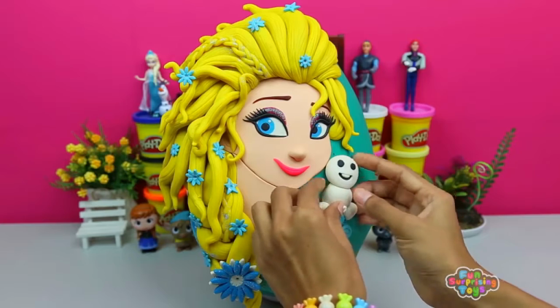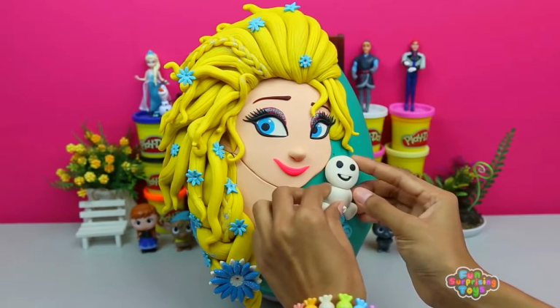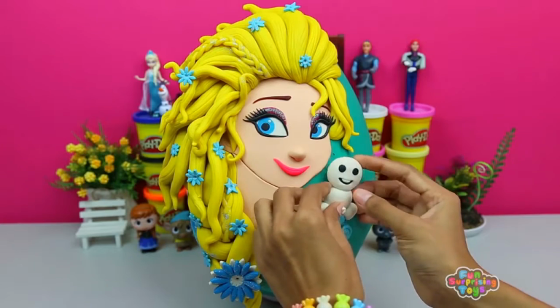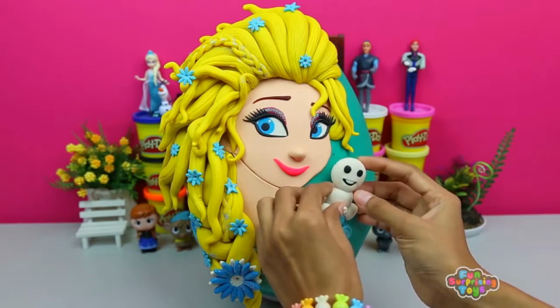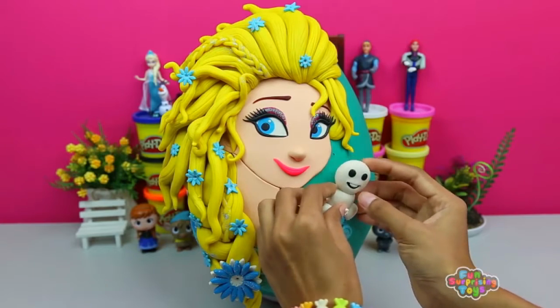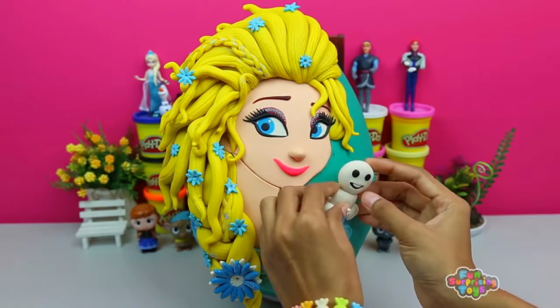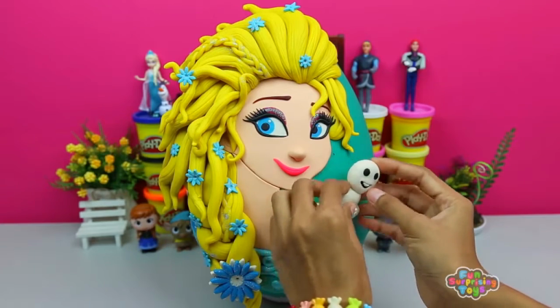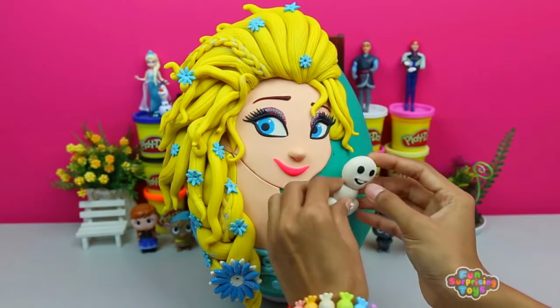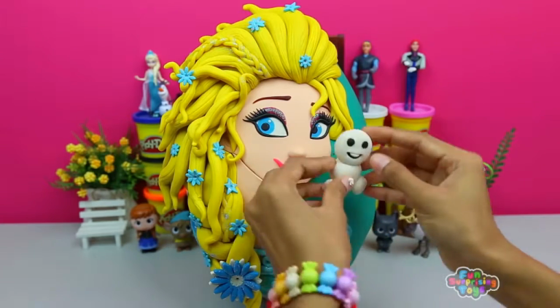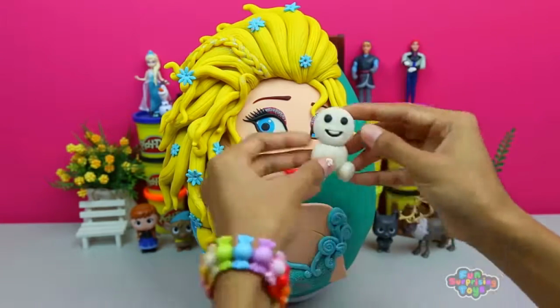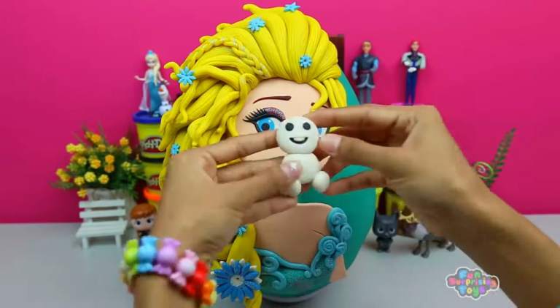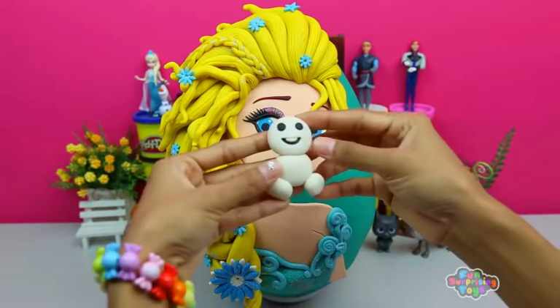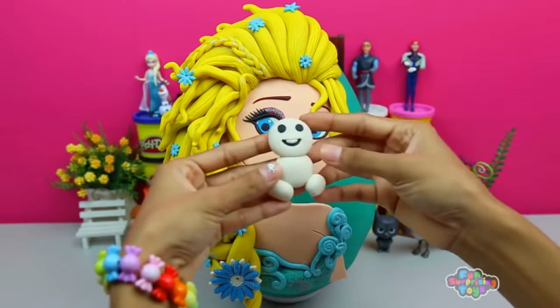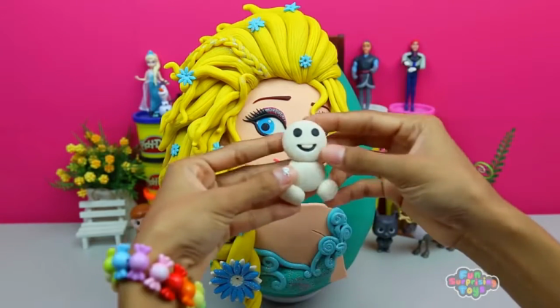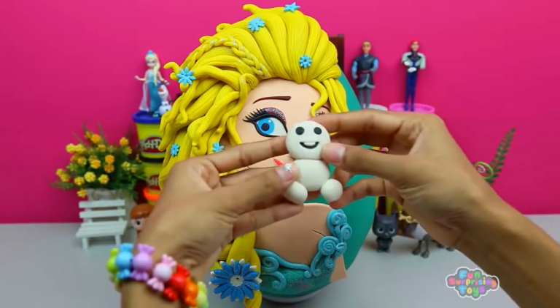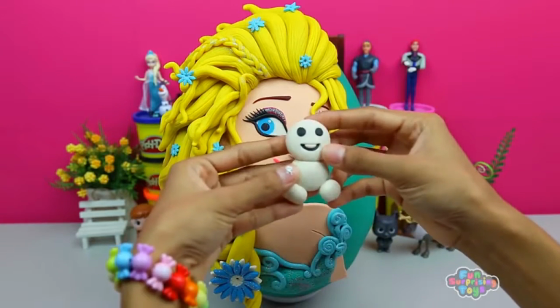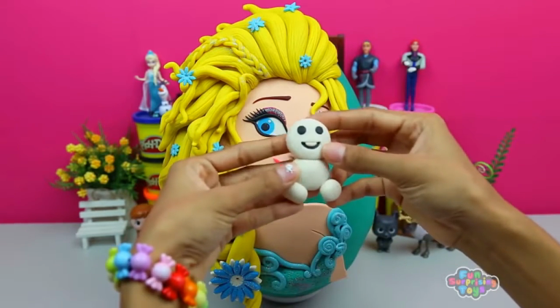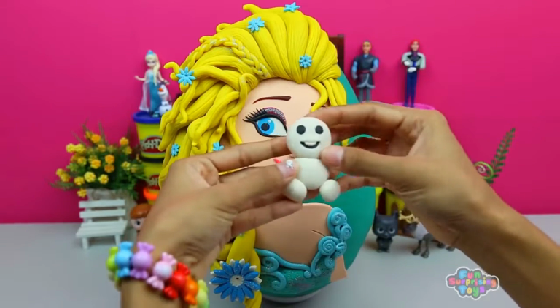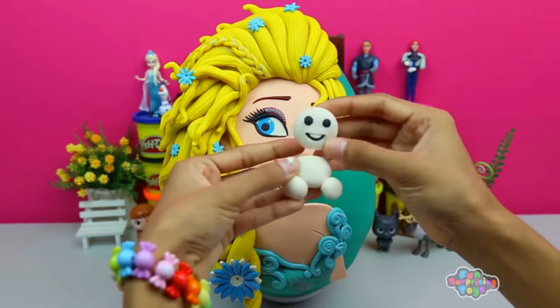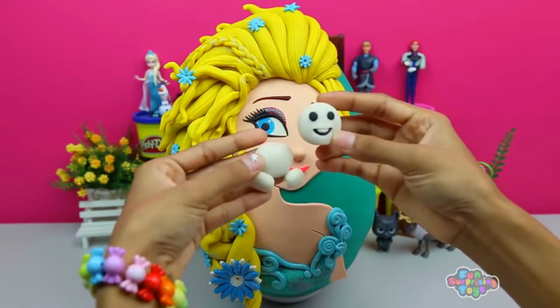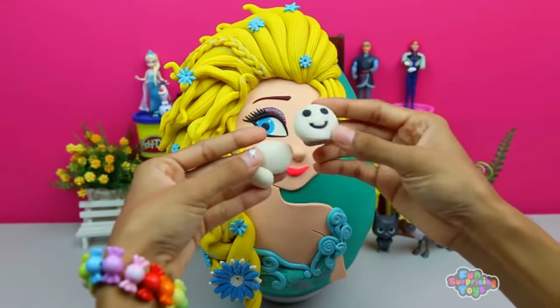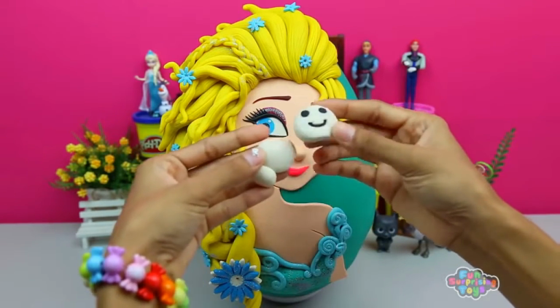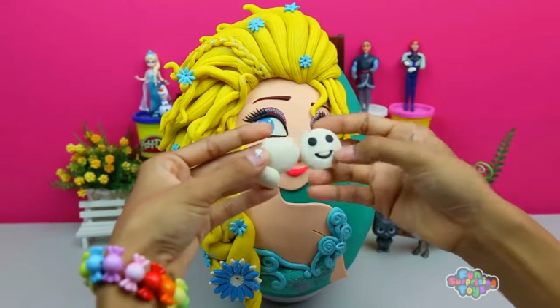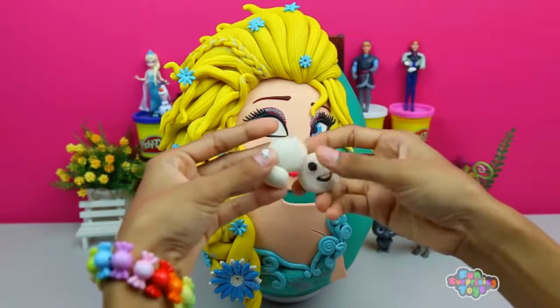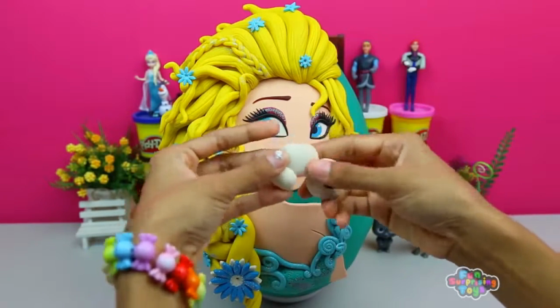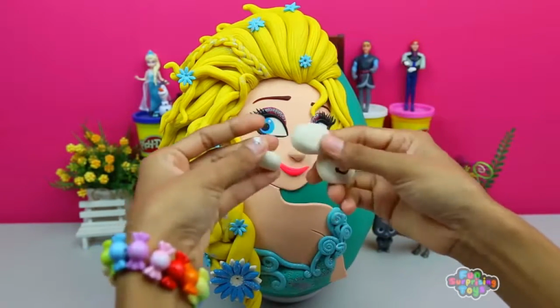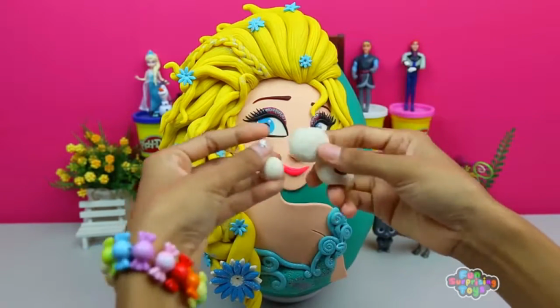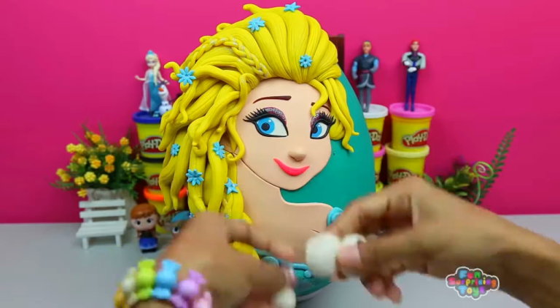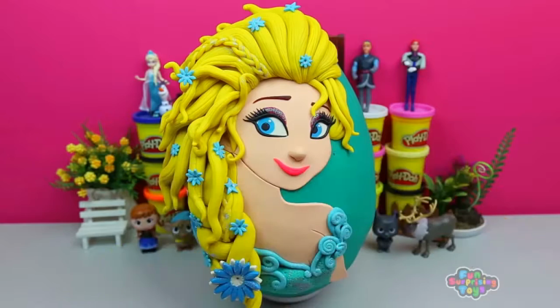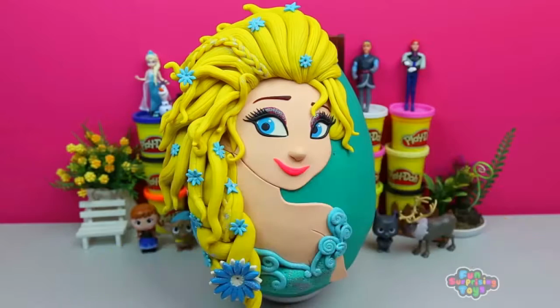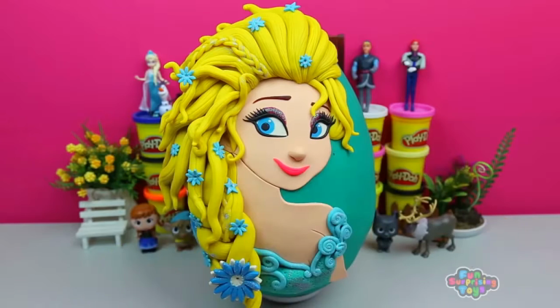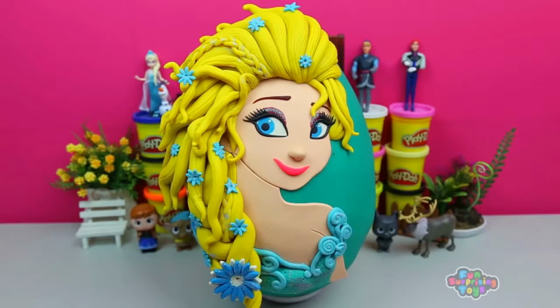Hello snowman! You're so cute. I feel like taking you apart. Ha-ha-ha-ha!